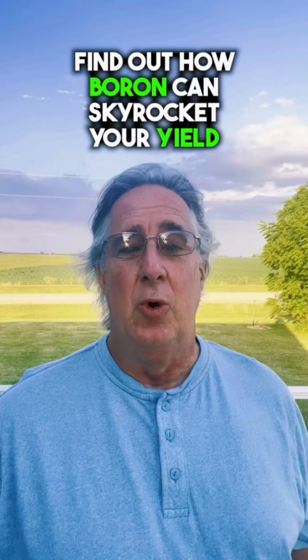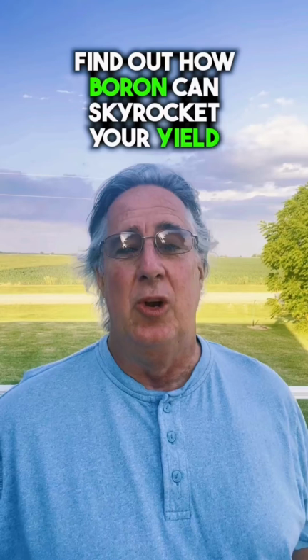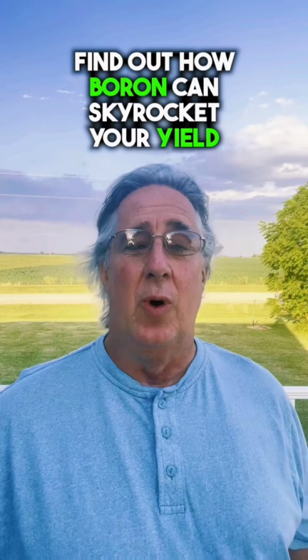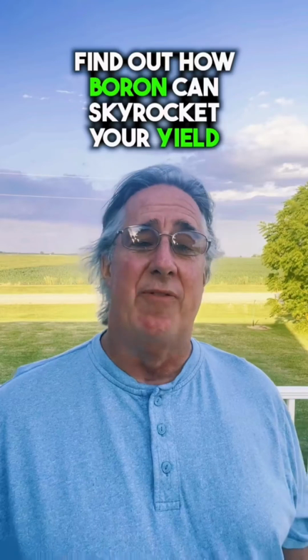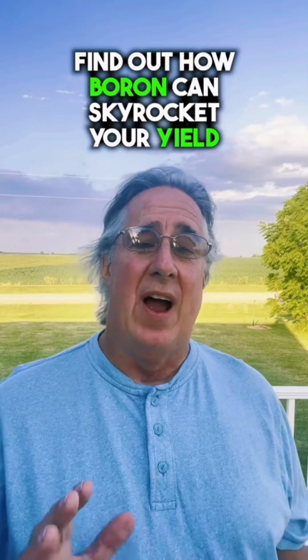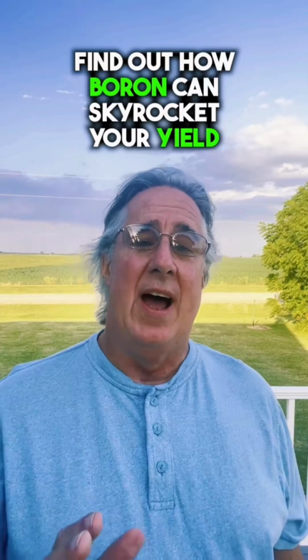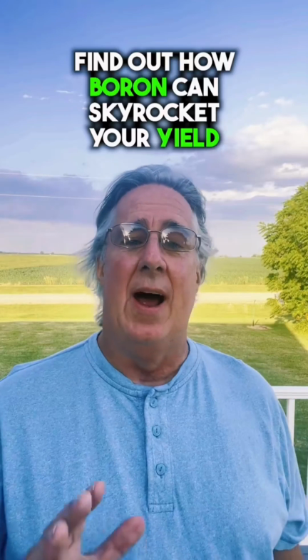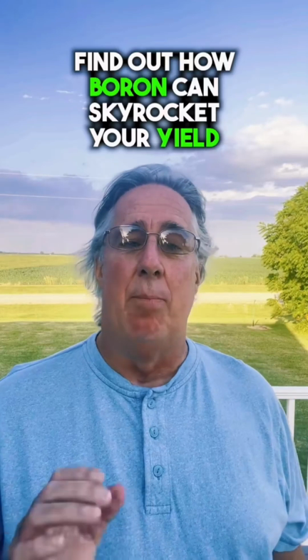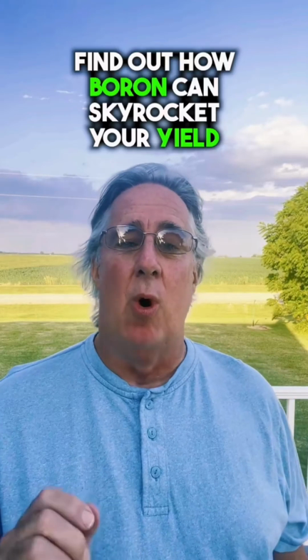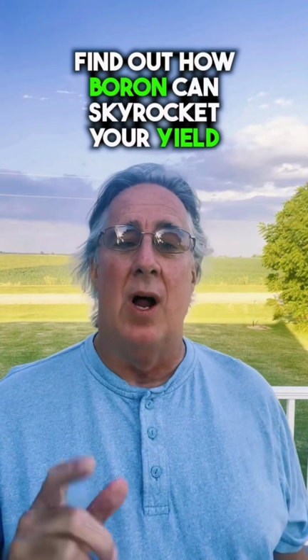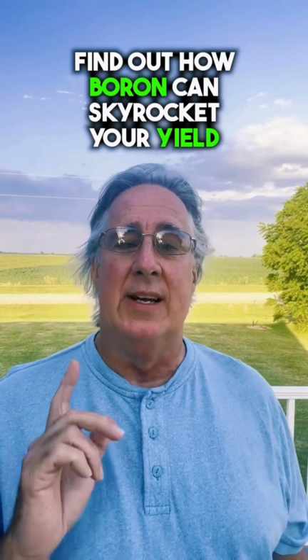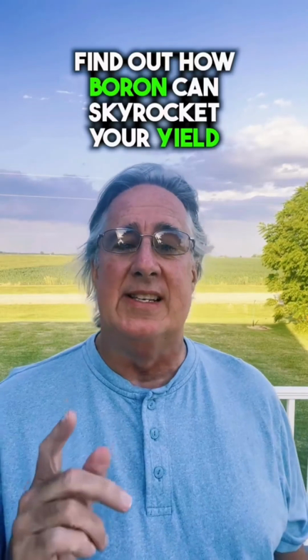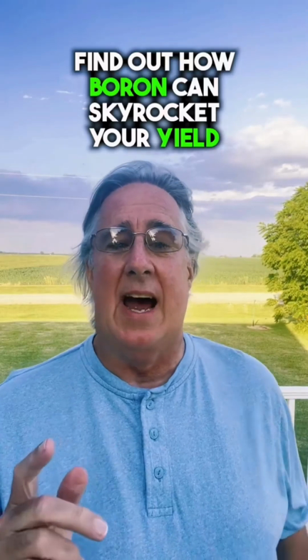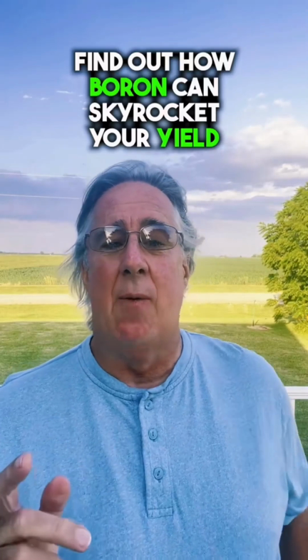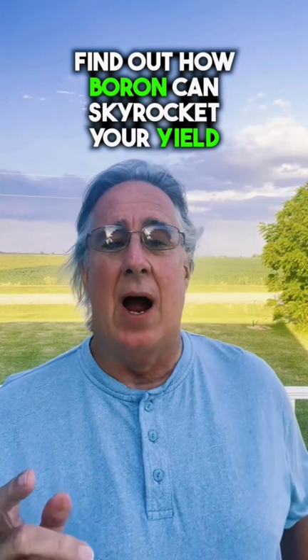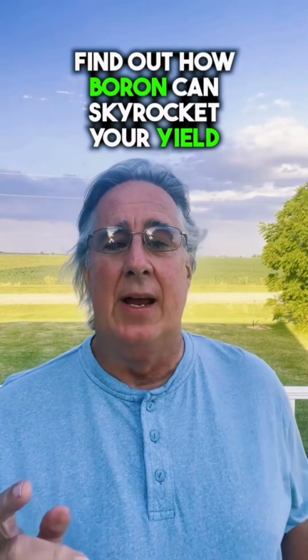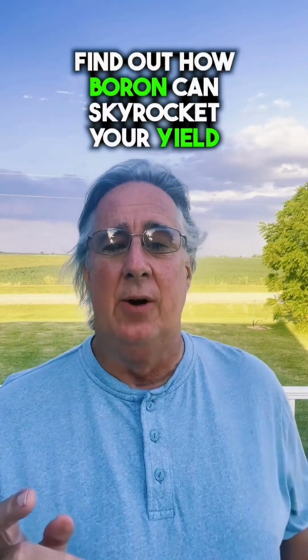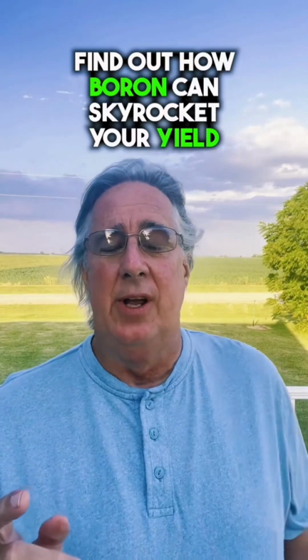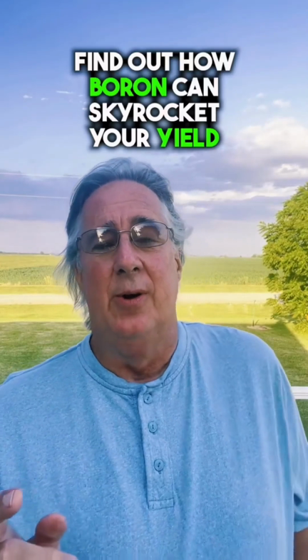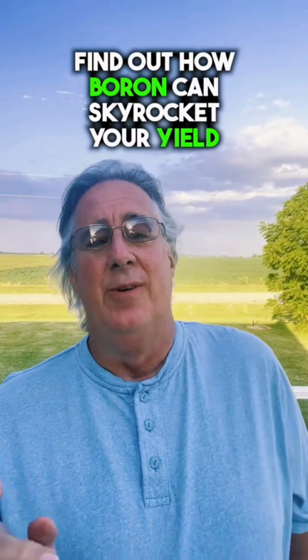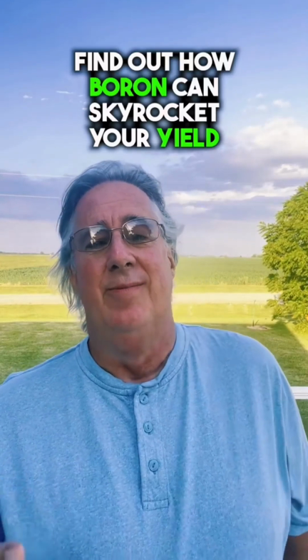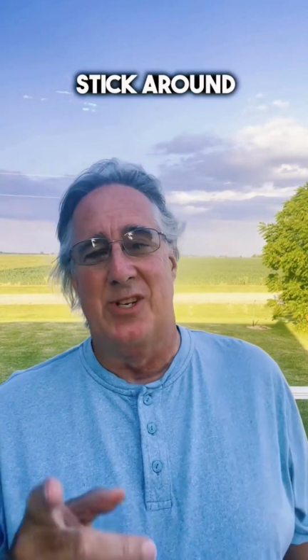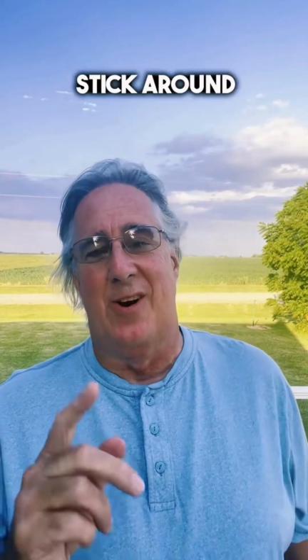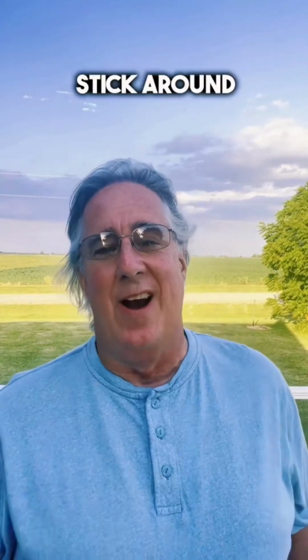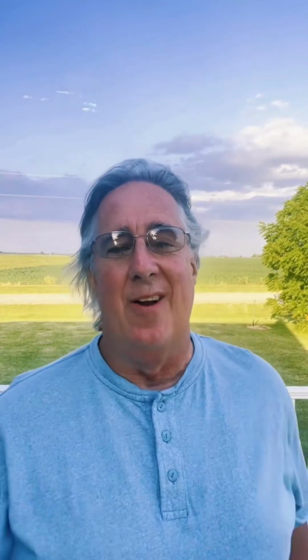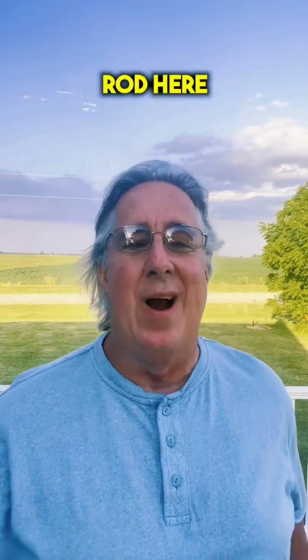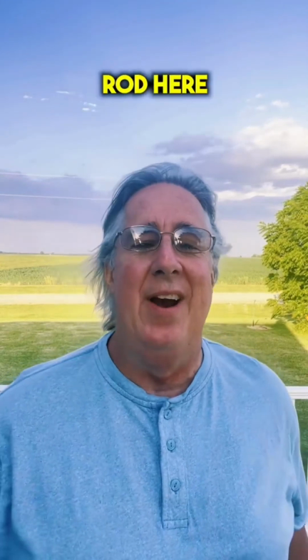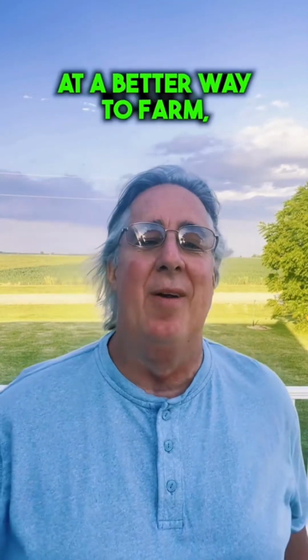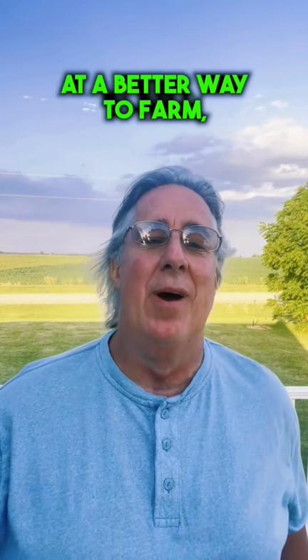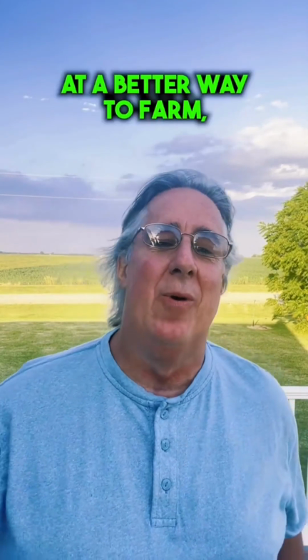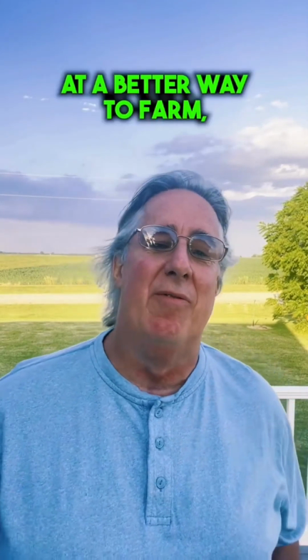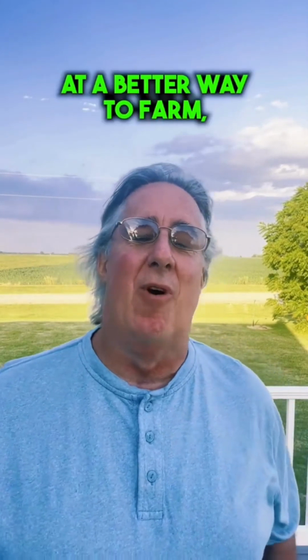Want to find out how boron can skyrocket your yield? Stick around, right here at A Better Way to Farm.